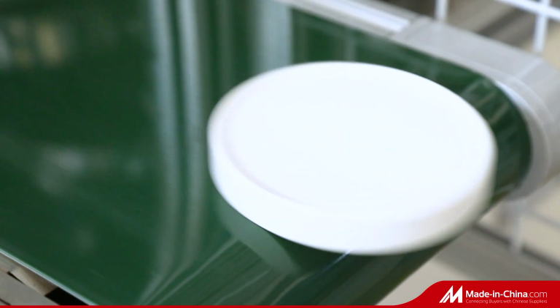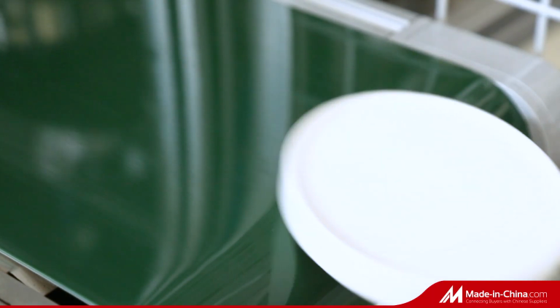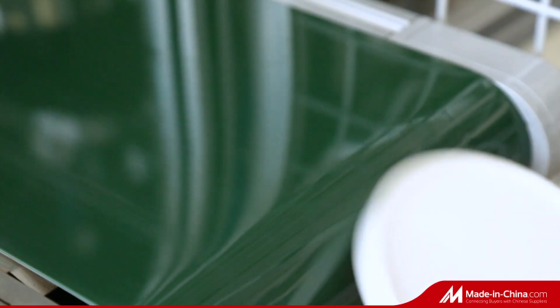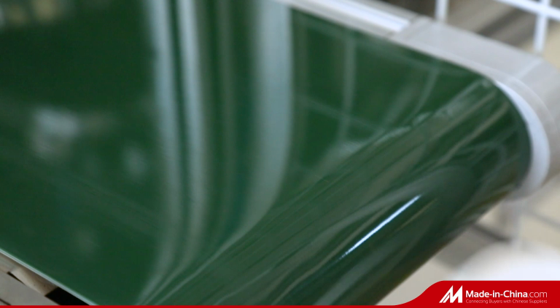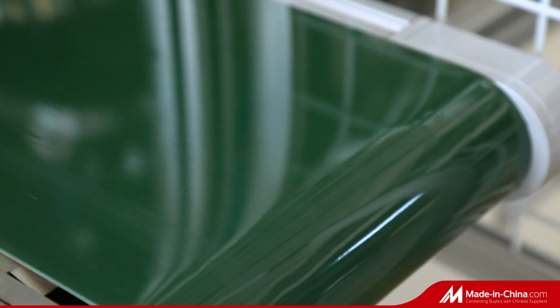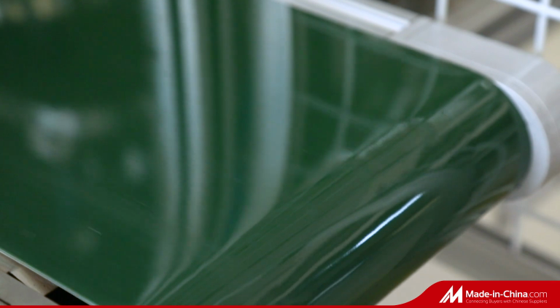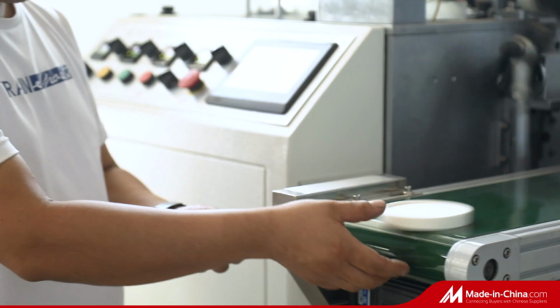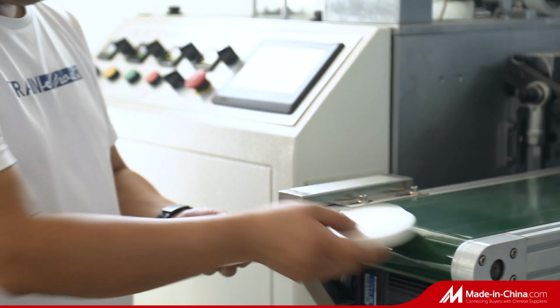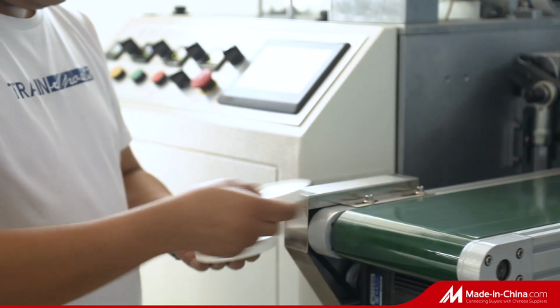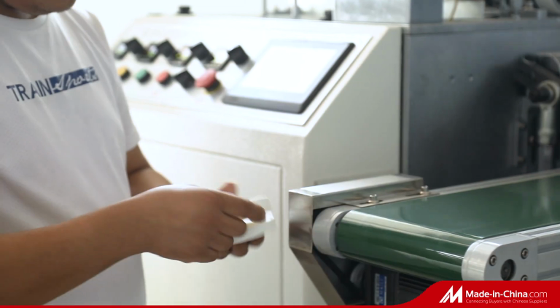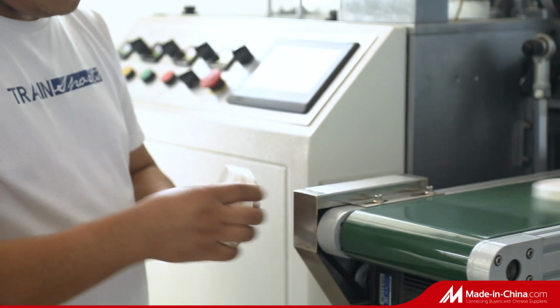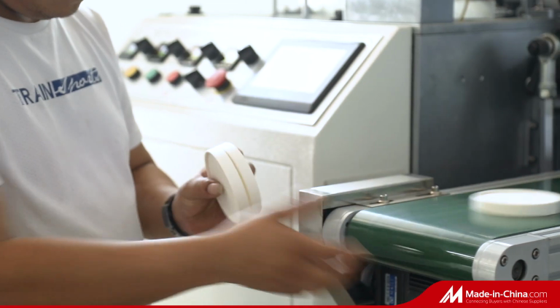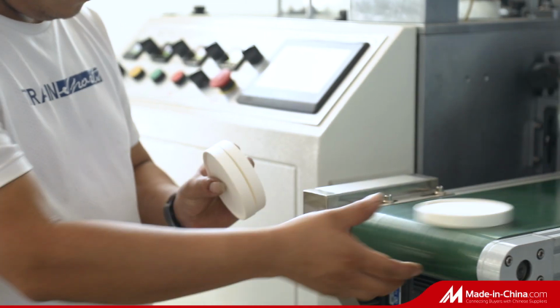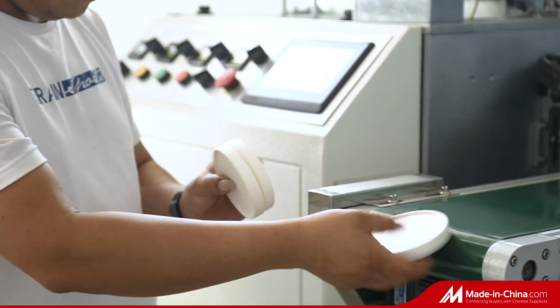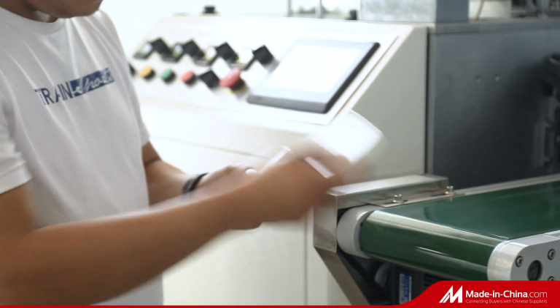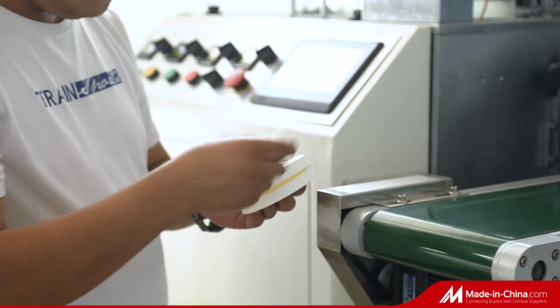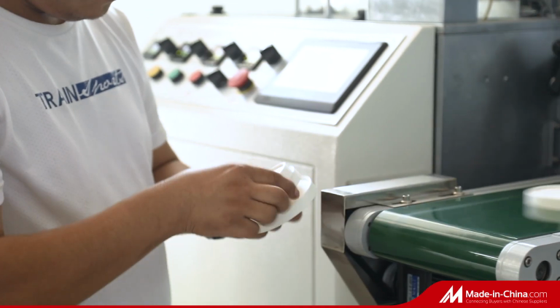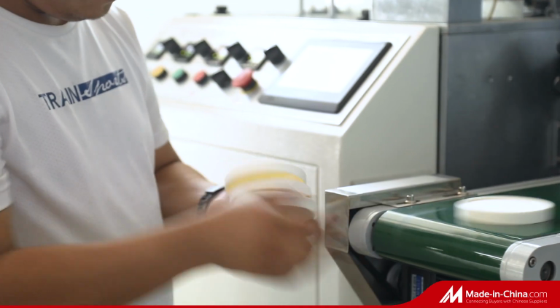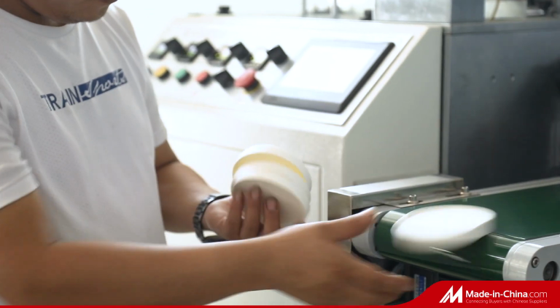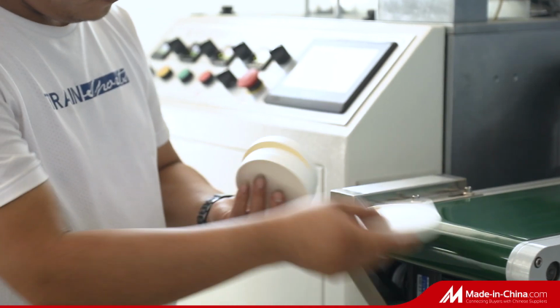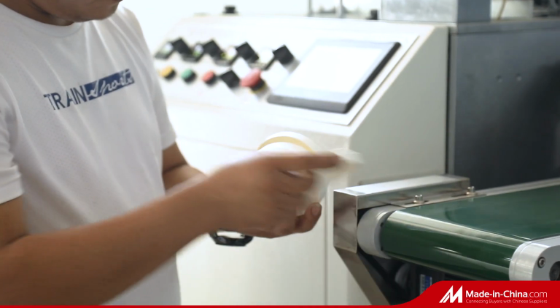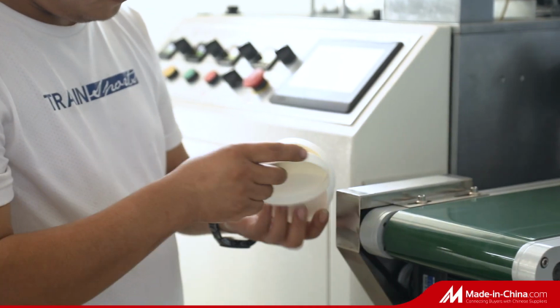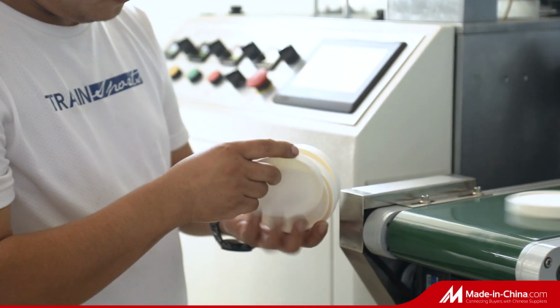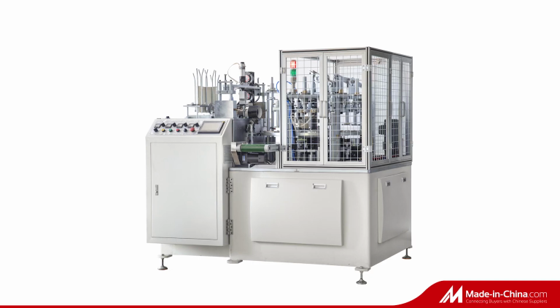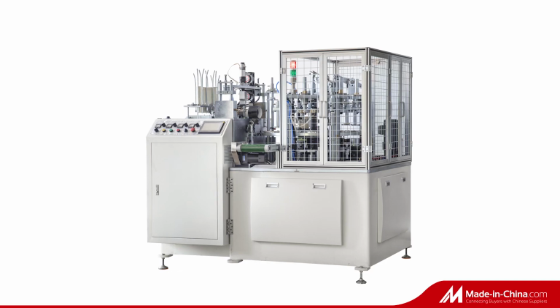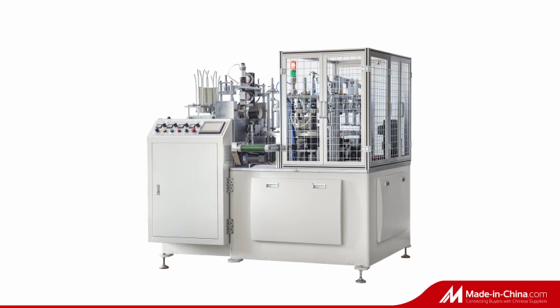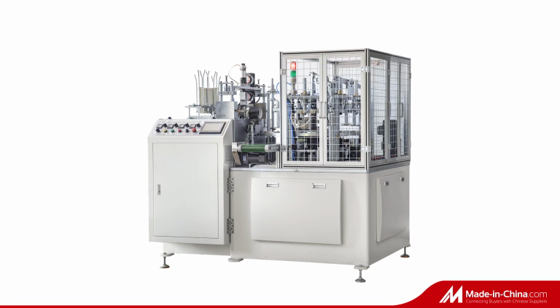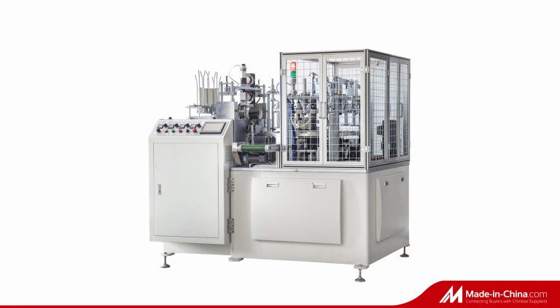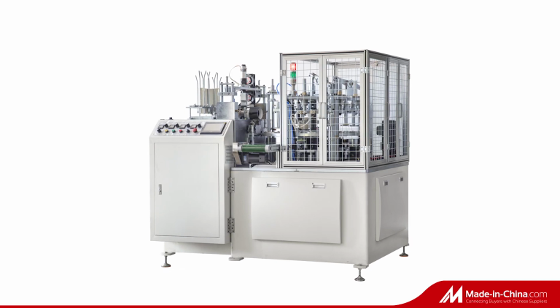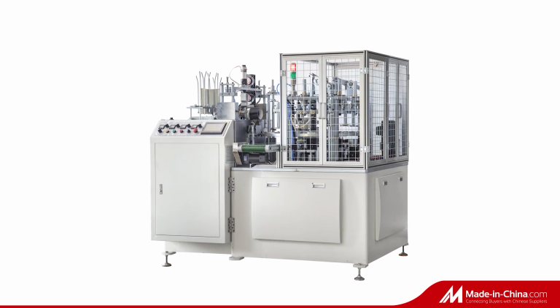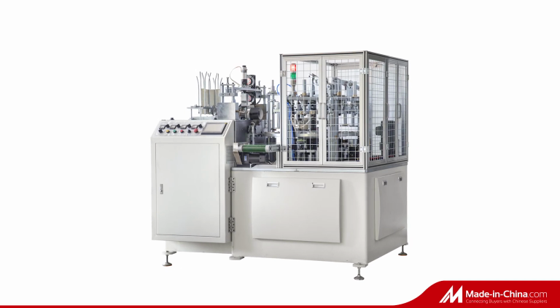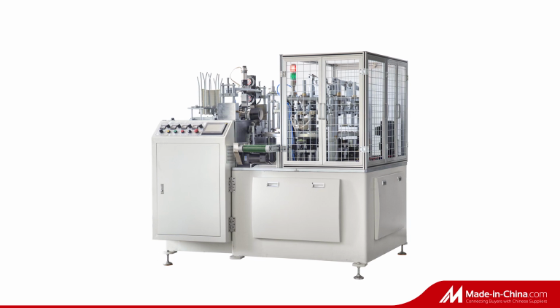We have the best service team to help oversee customer solutions for paper lid. Thank you for watching.